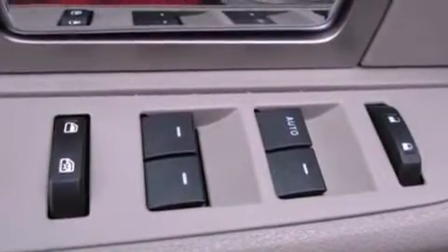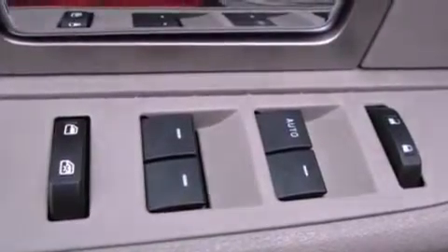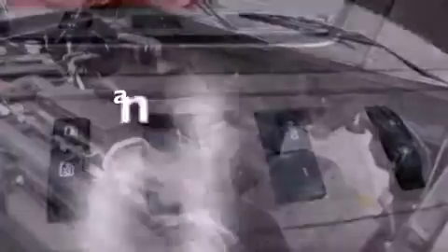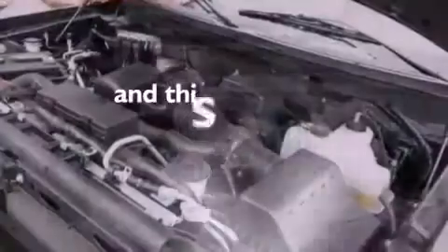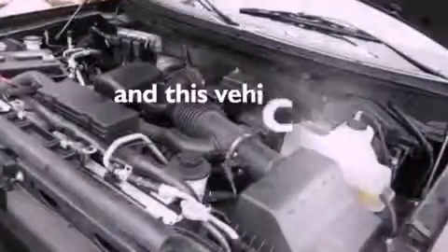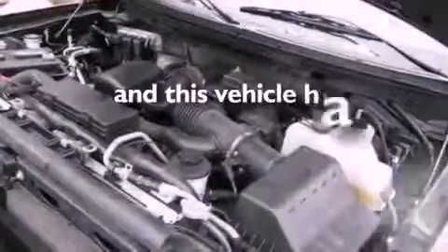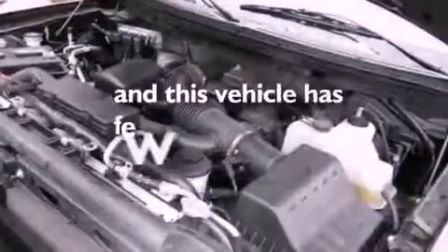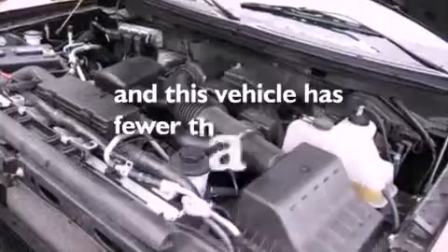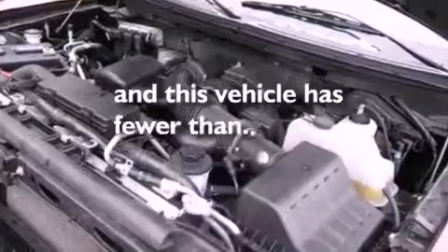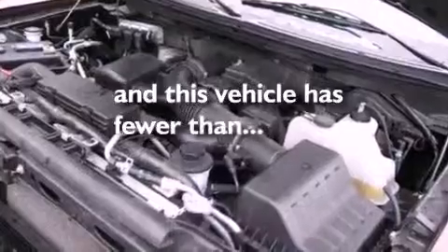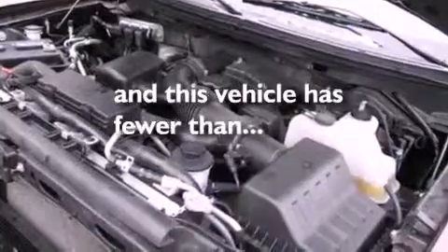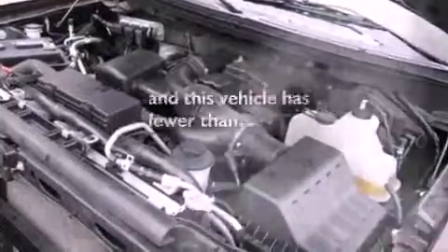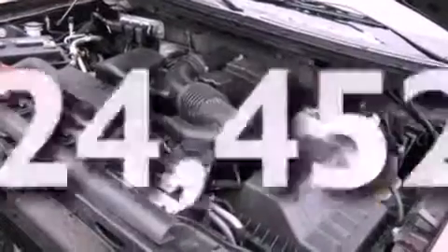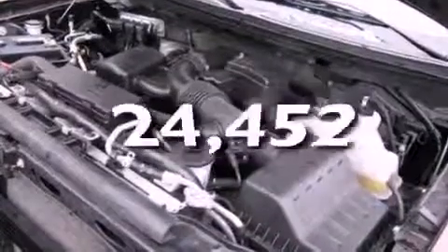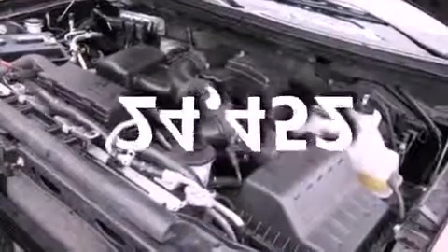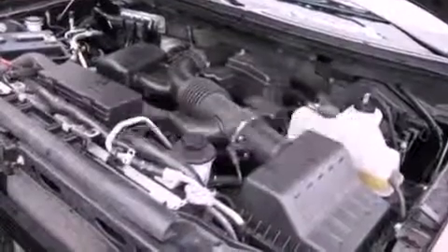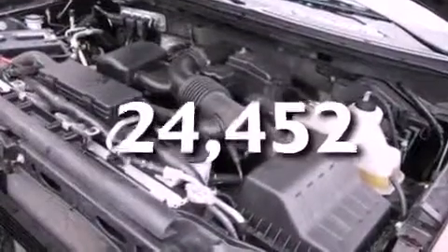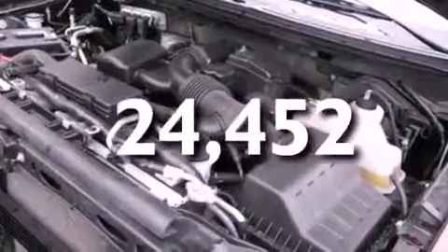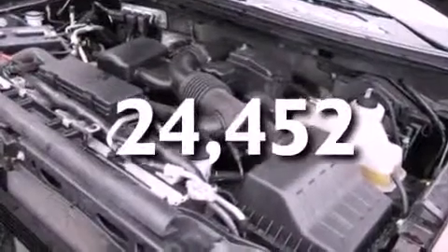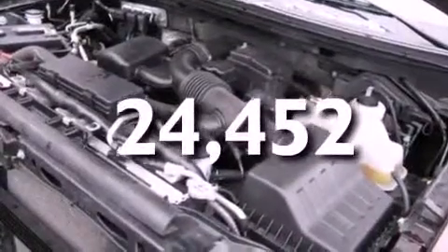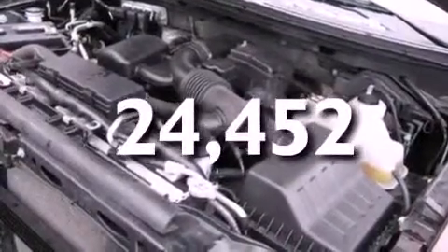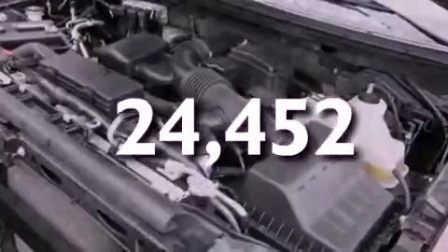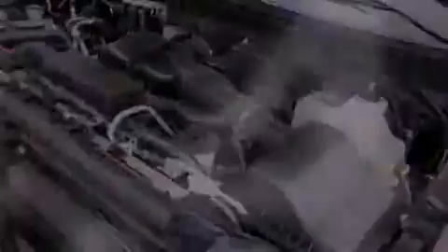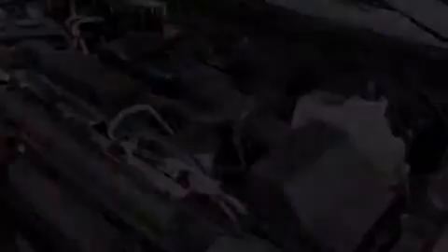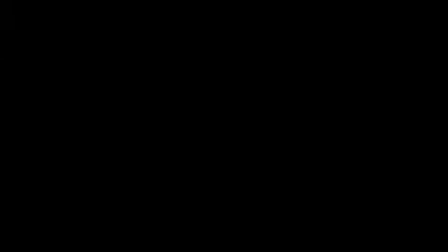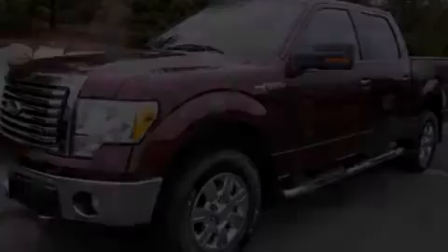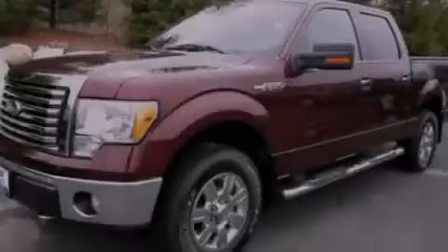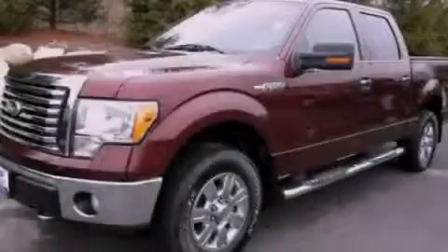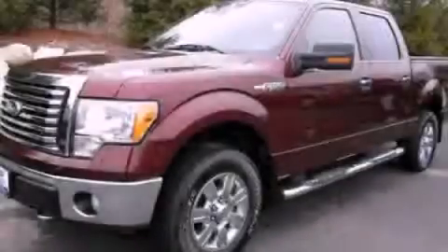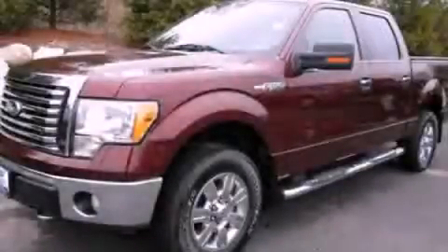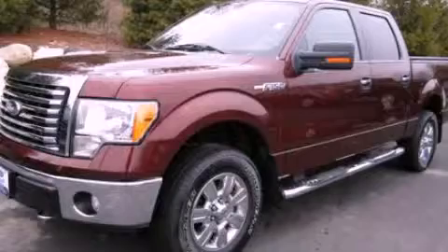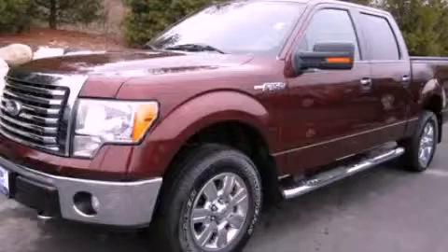This vehicle has less than 25,000 miles. Call or visit us right now and arrange your test drive today.